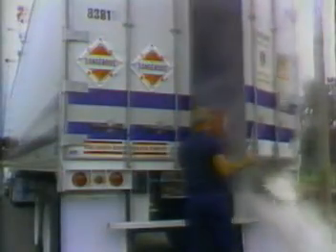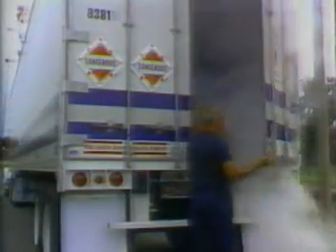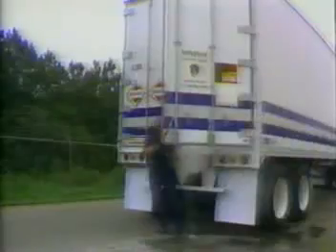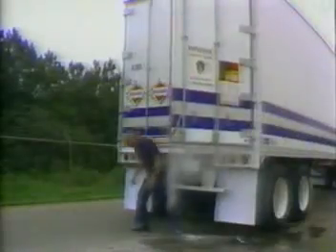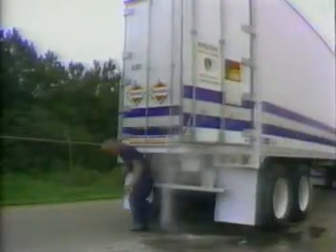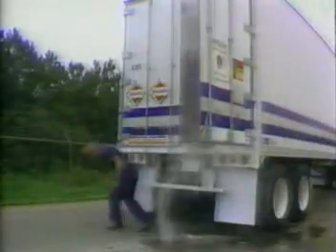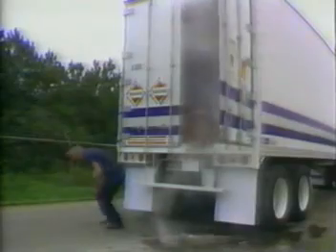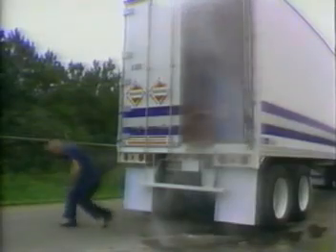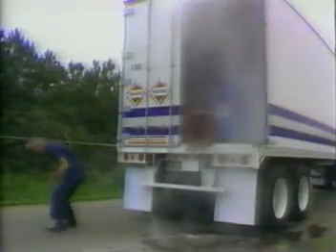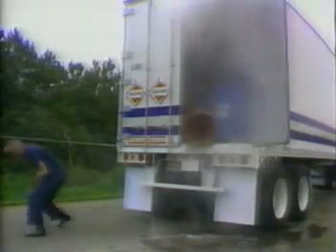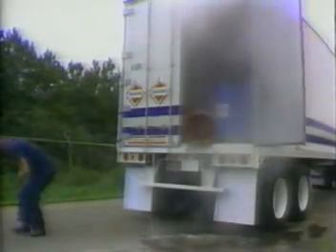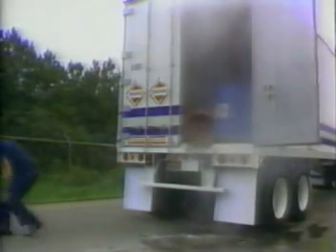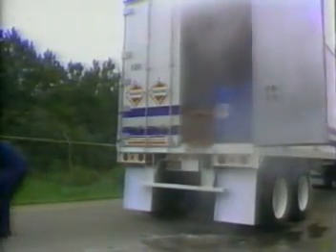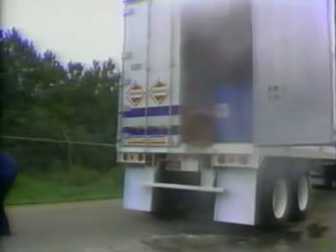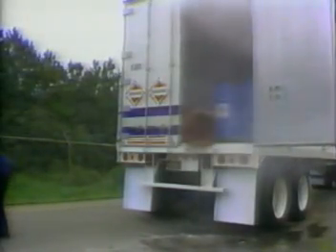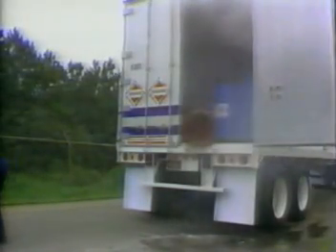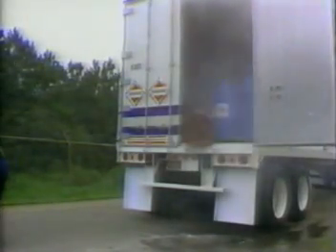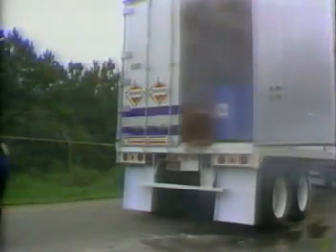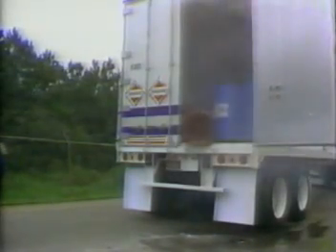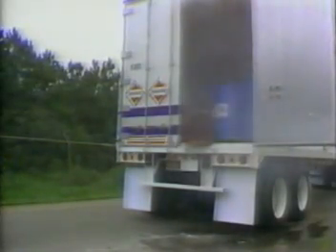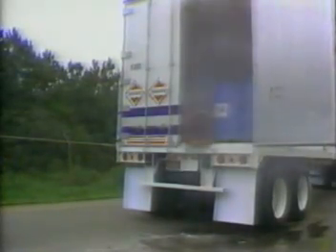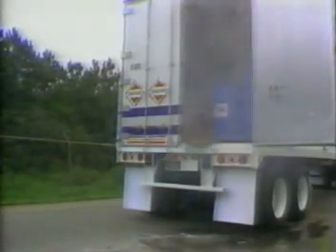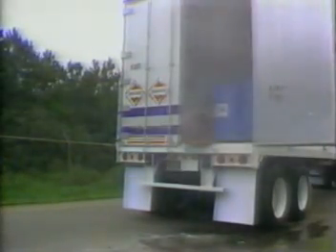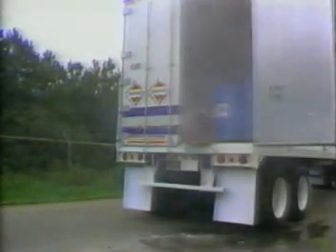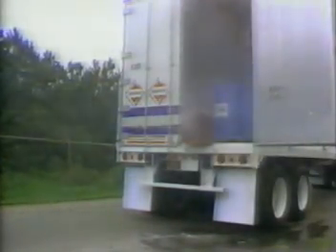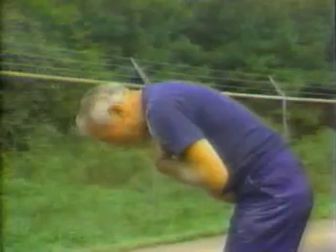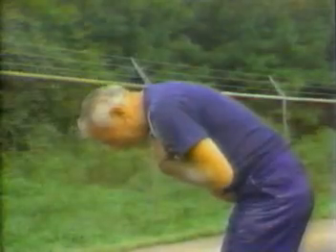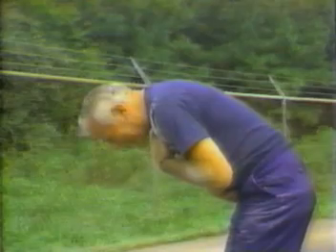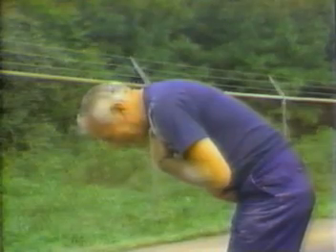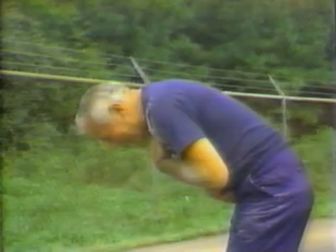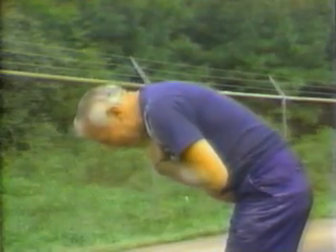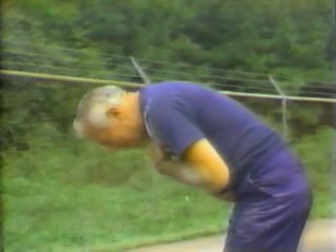This time the officer has obtained information about the truck's load. When the driver becomes contaminated, the officer is prepared.